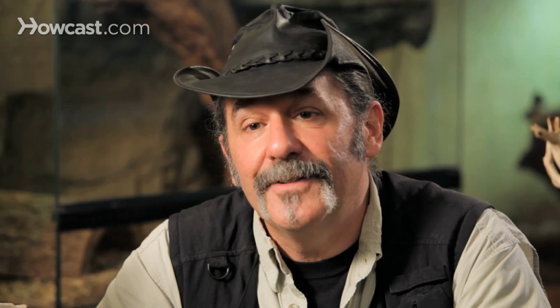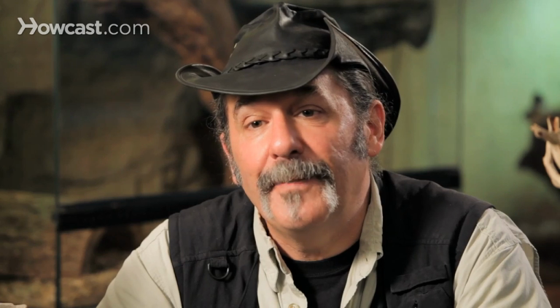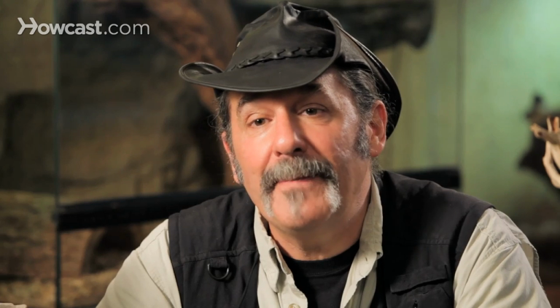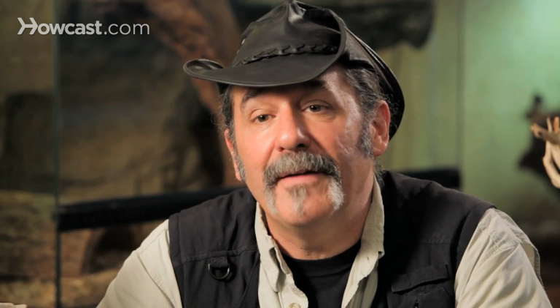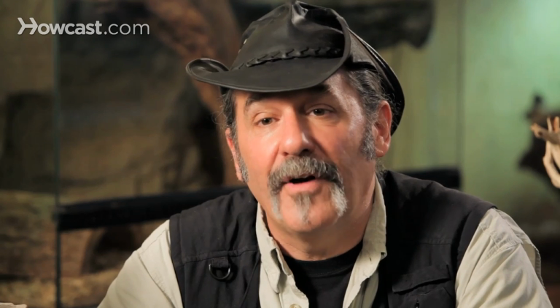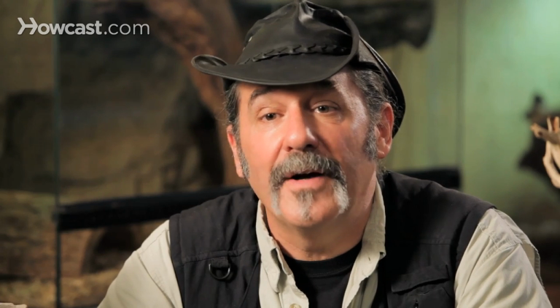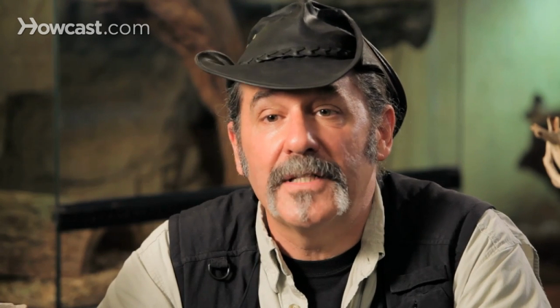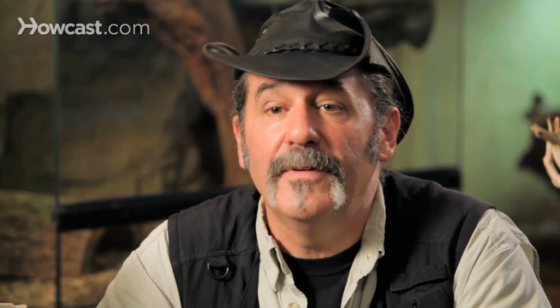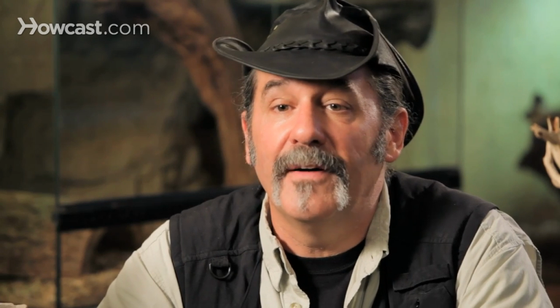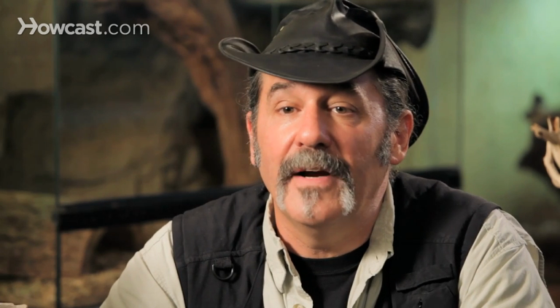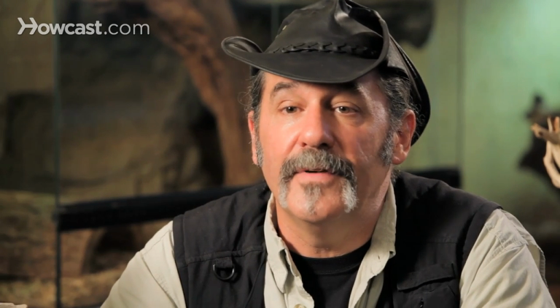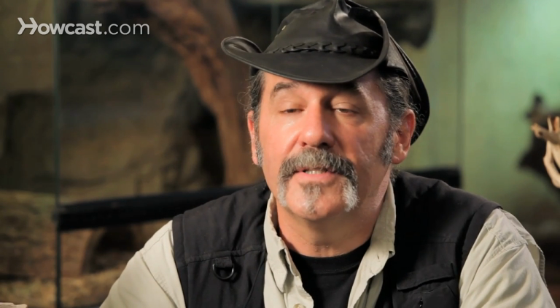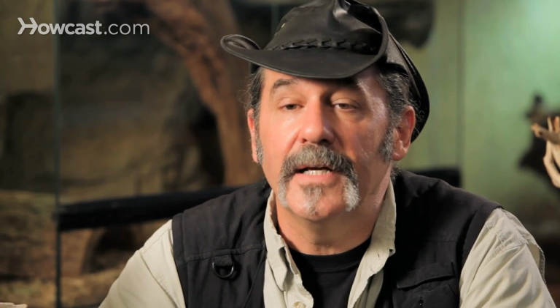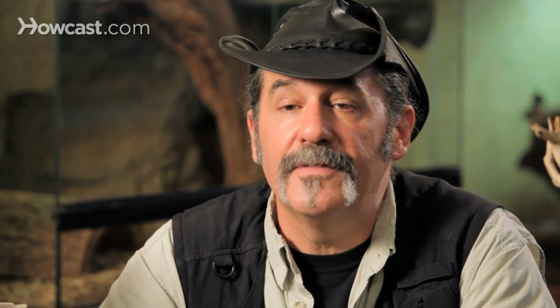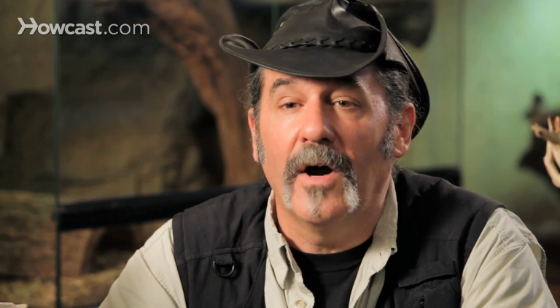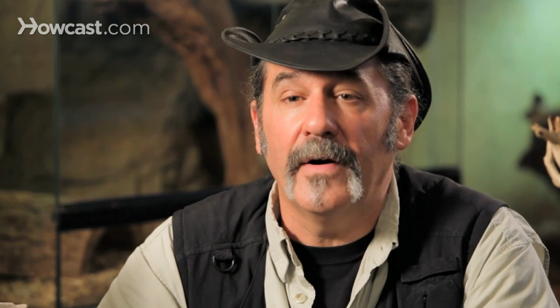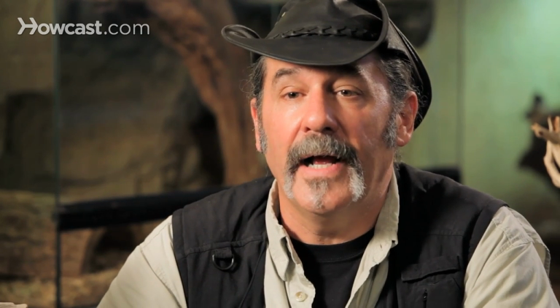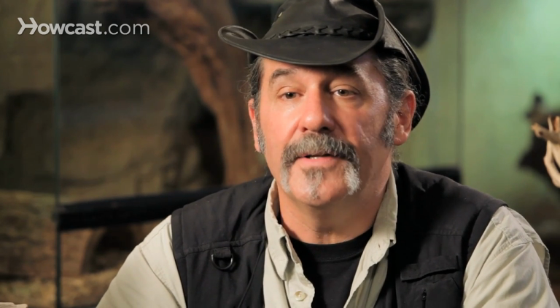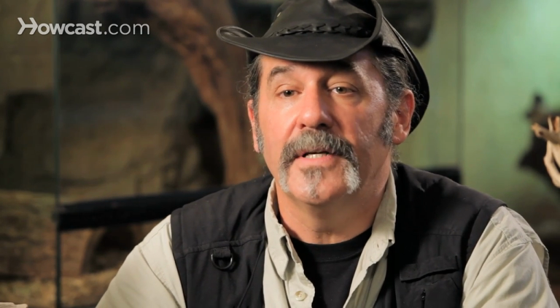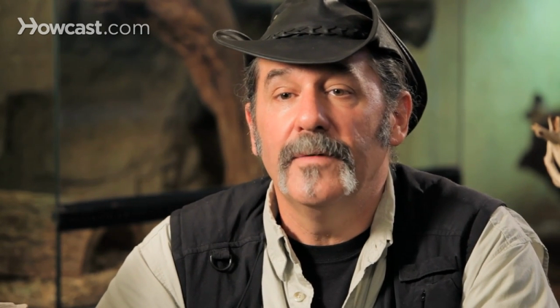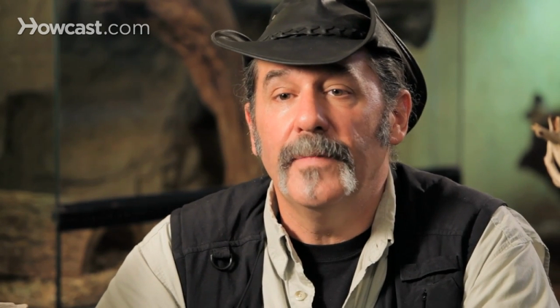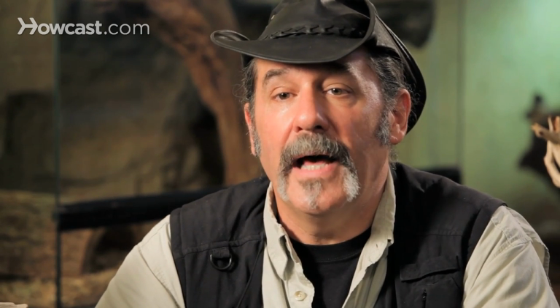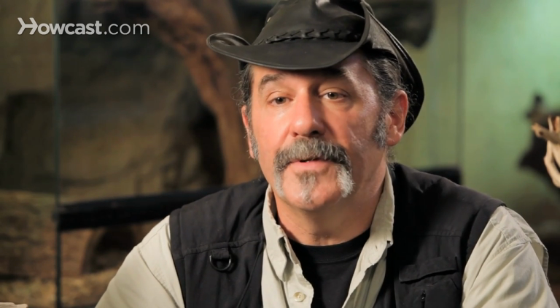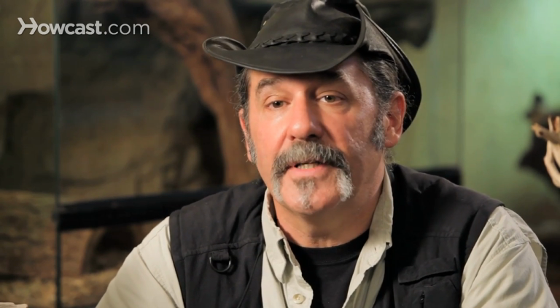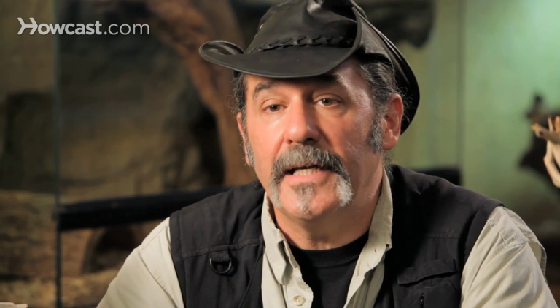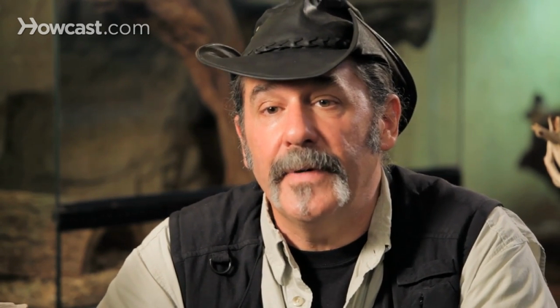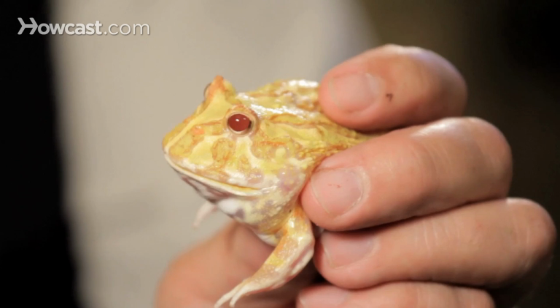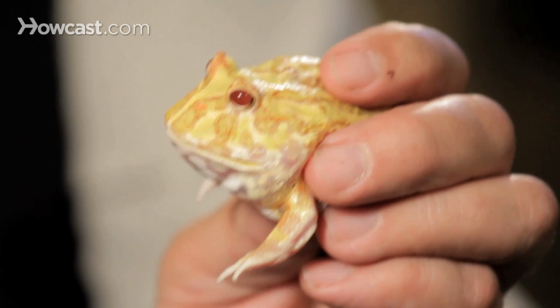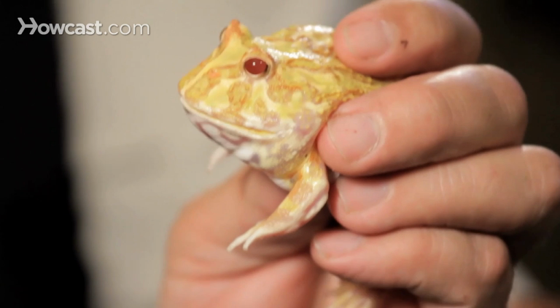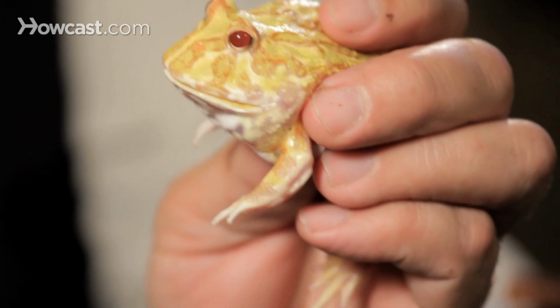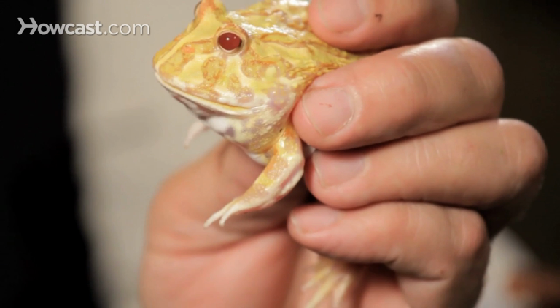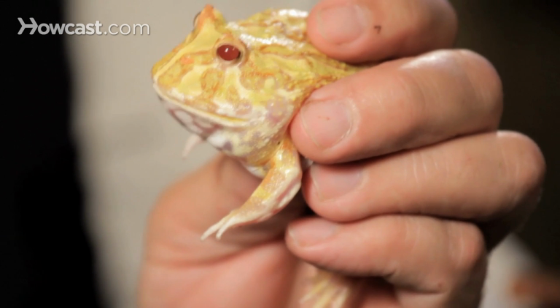Pac-Man frogs are some of our favorites as far as animals to keep in a small terrarium.